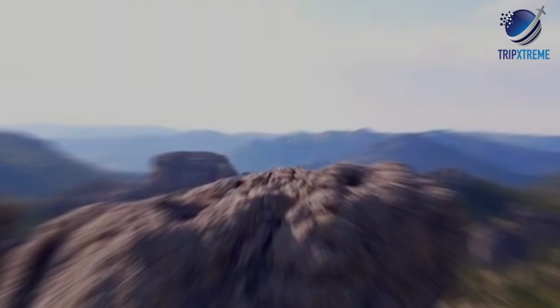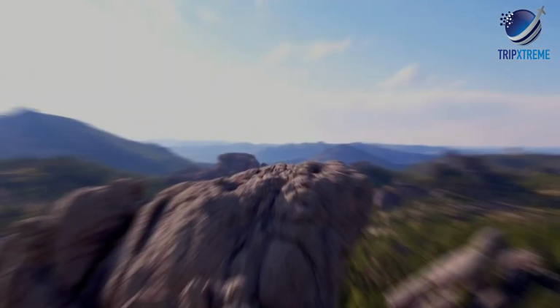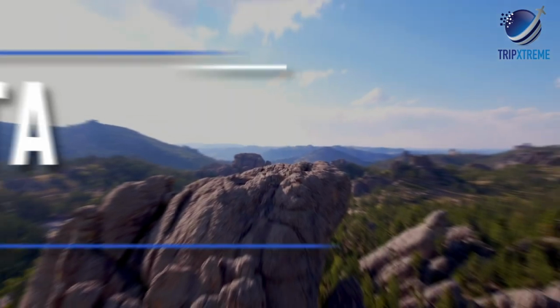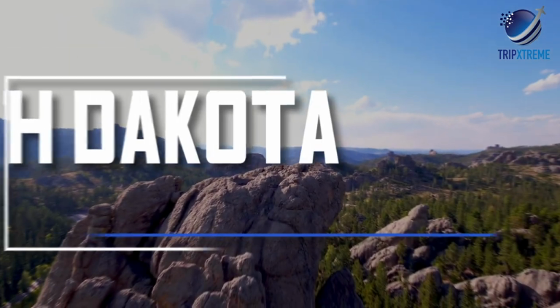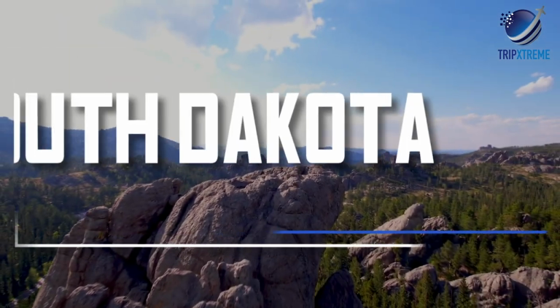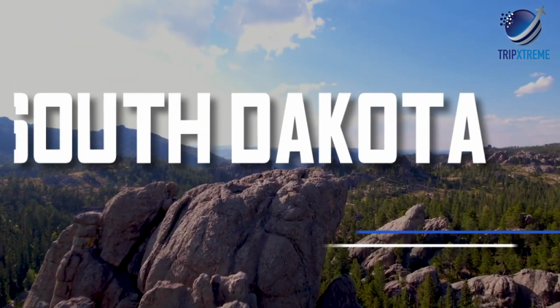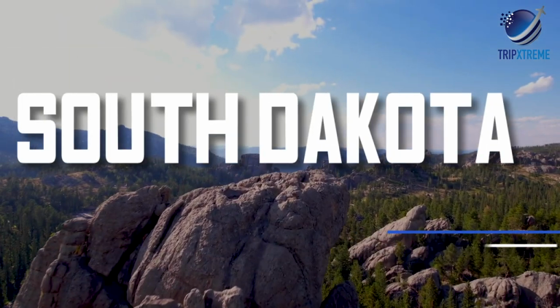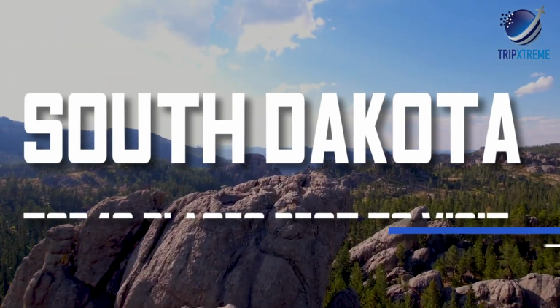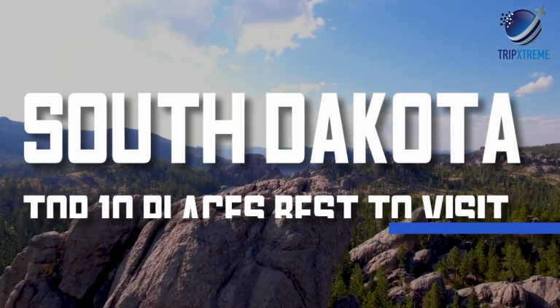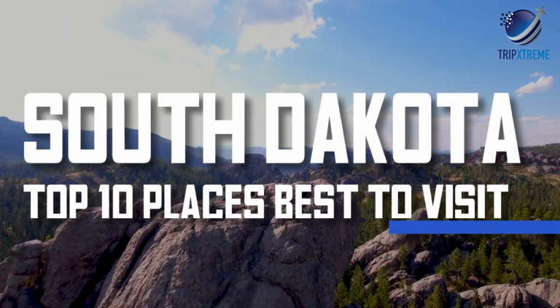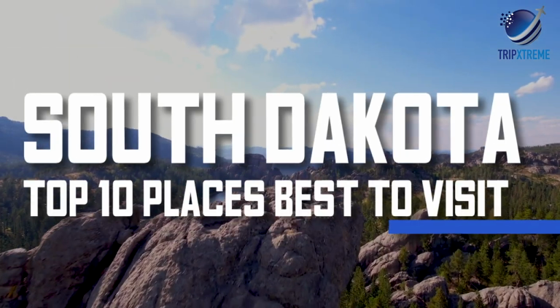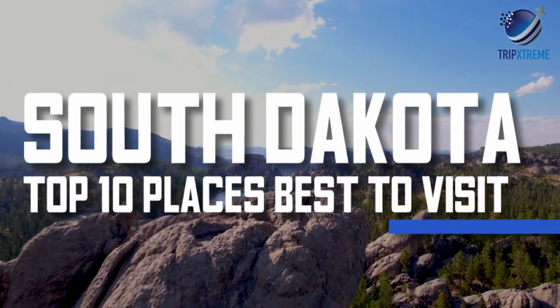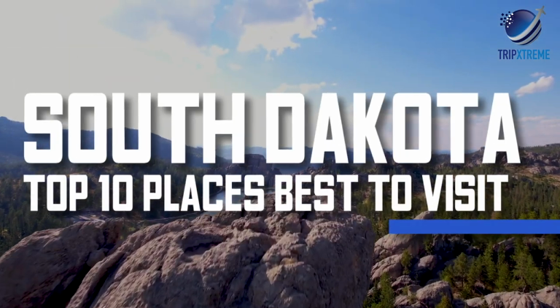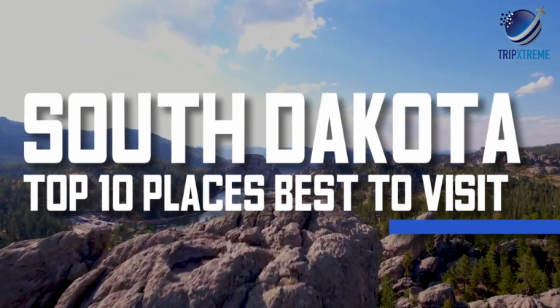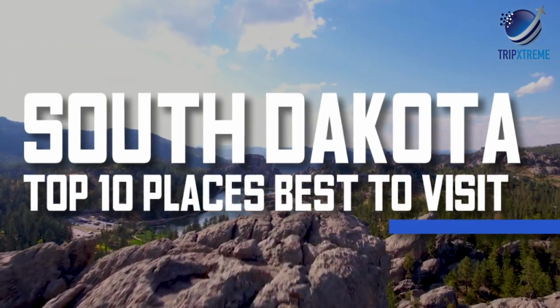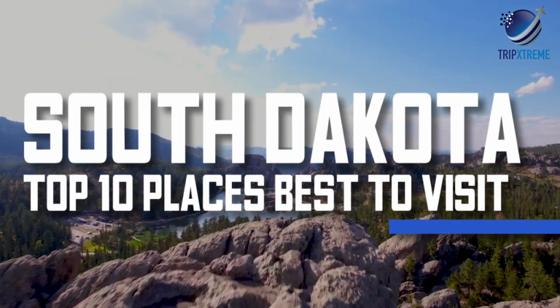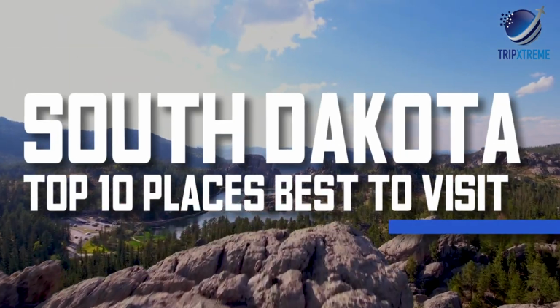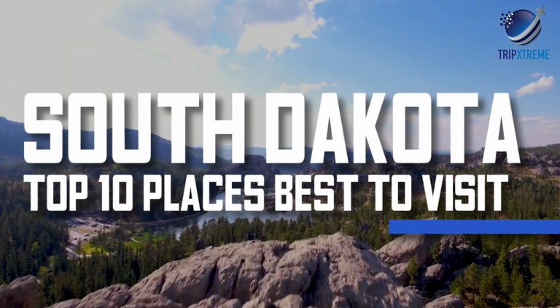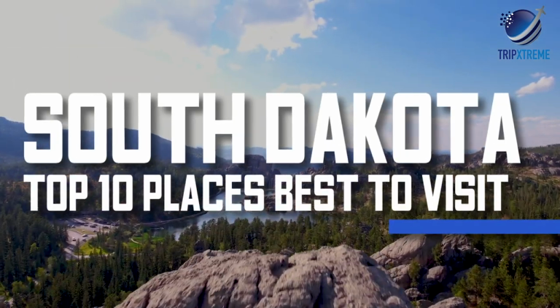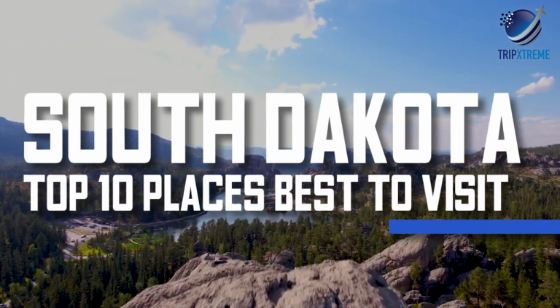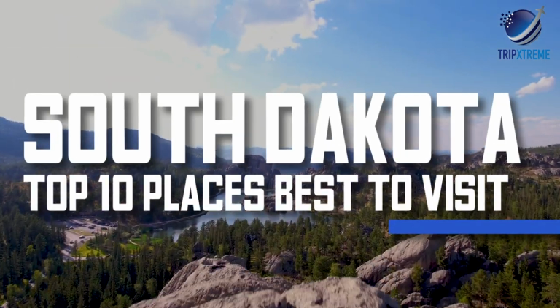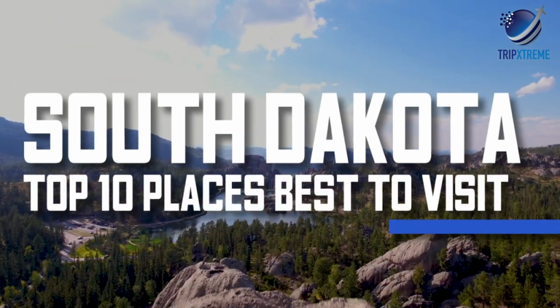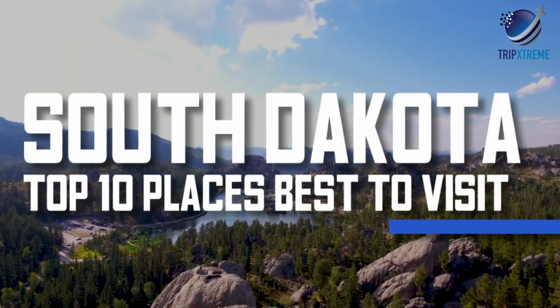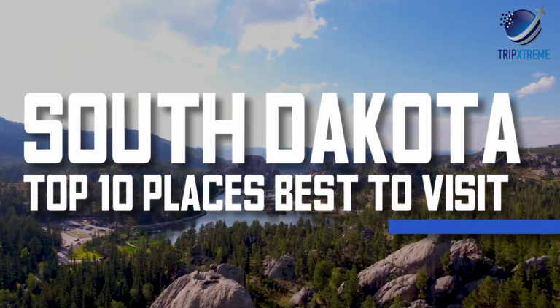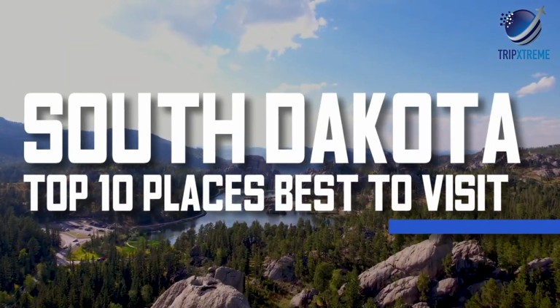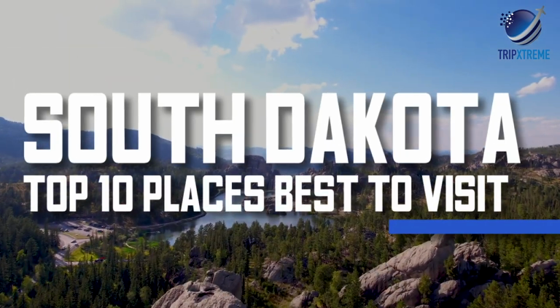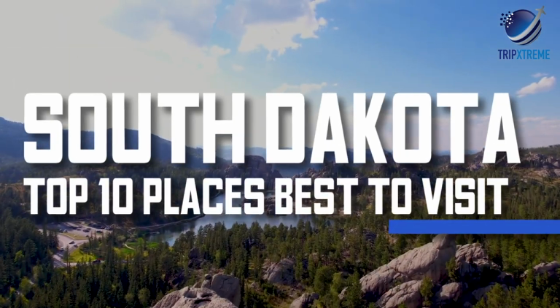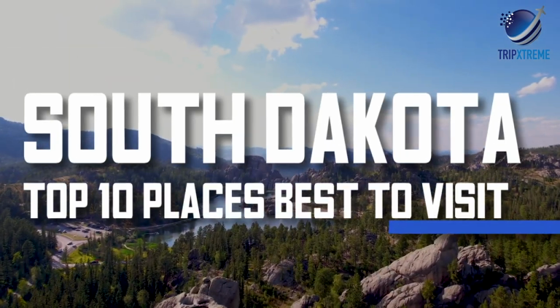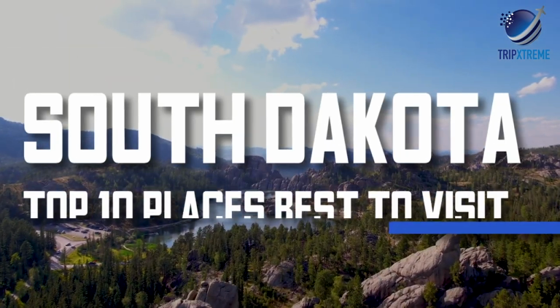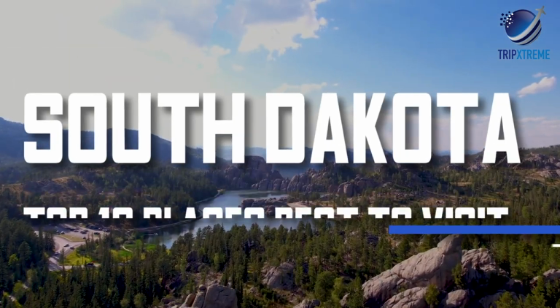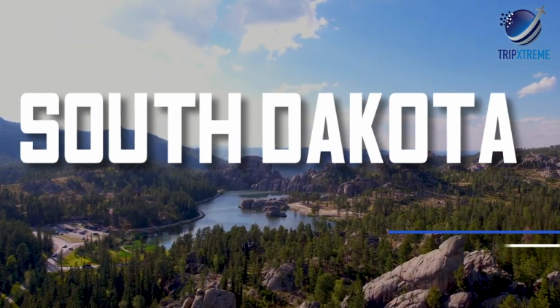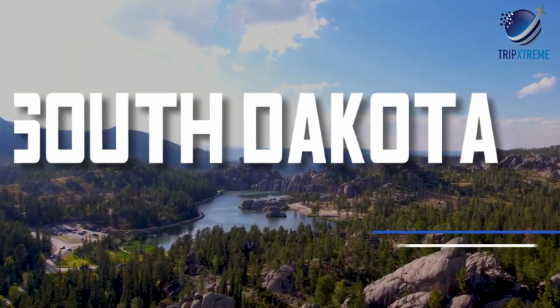In this video, we're going to be taking a look at the top 10 rated tourist attractions in South Dakota.